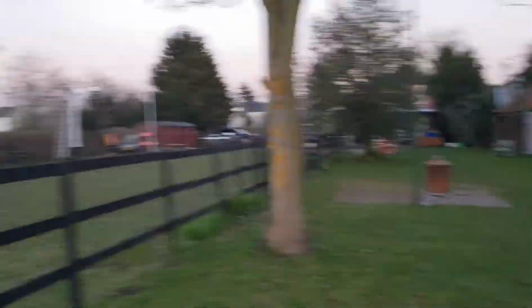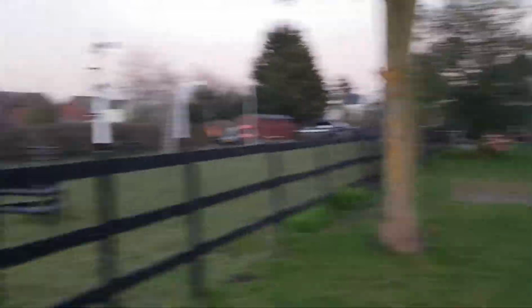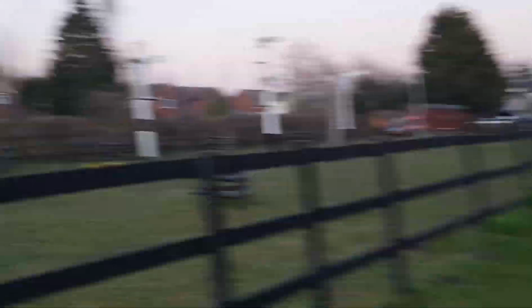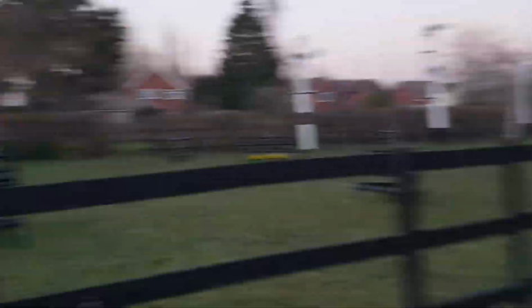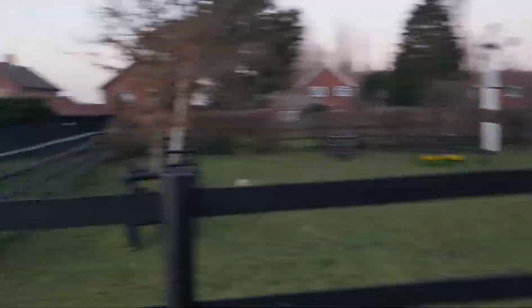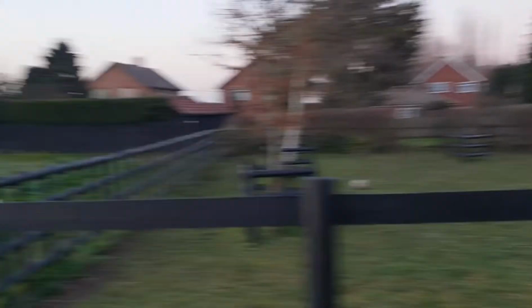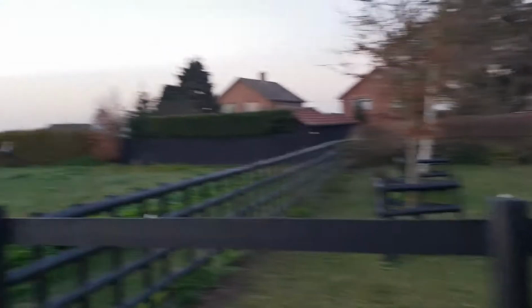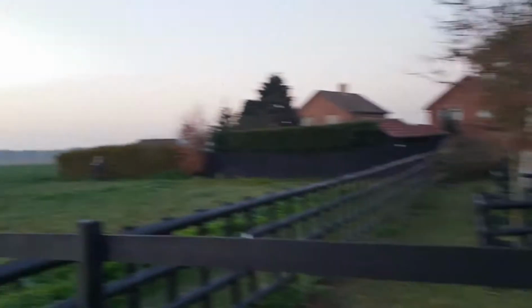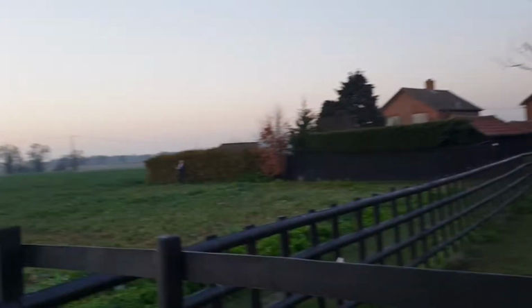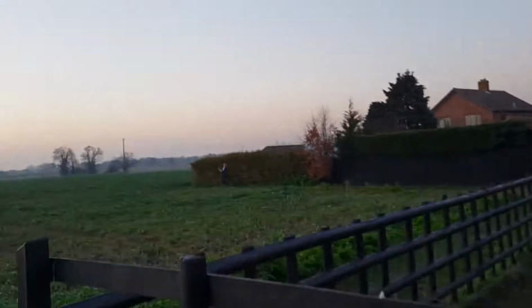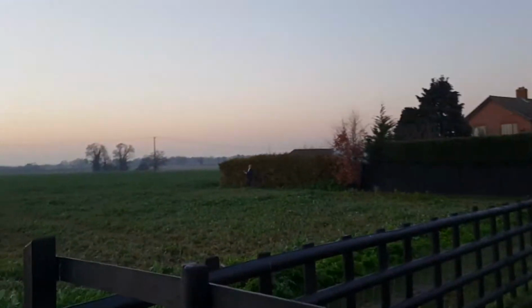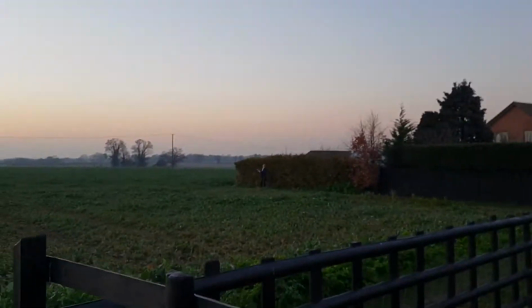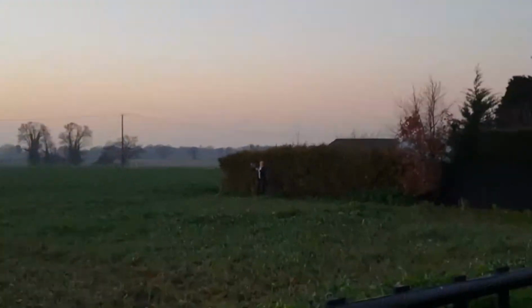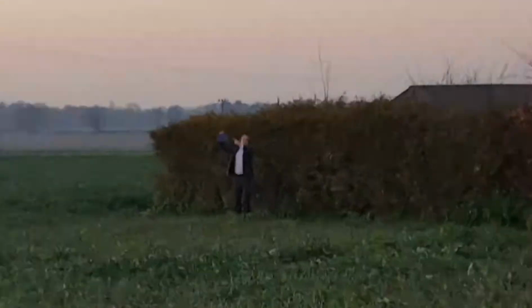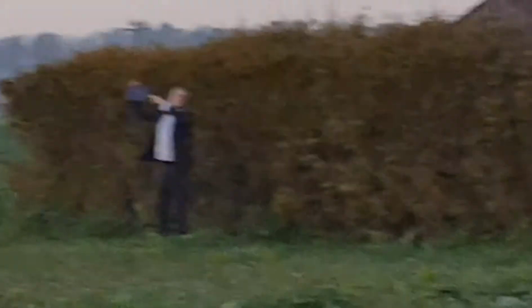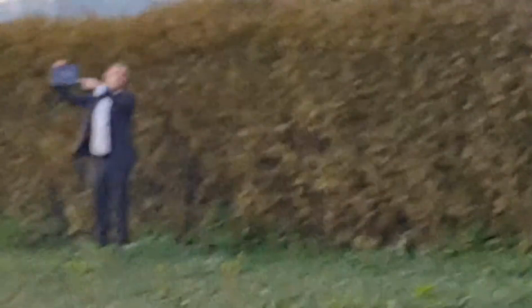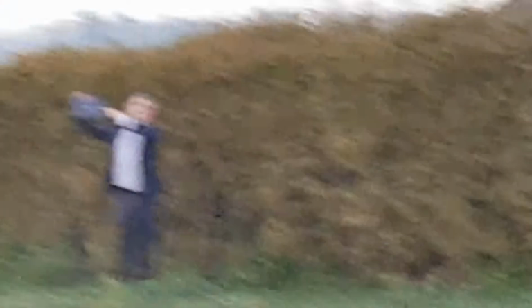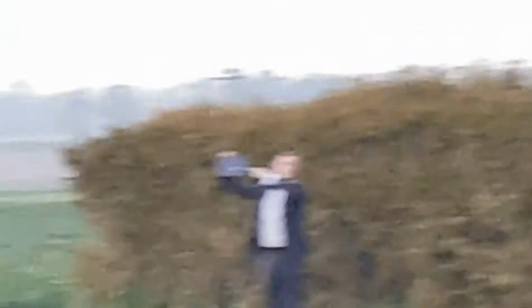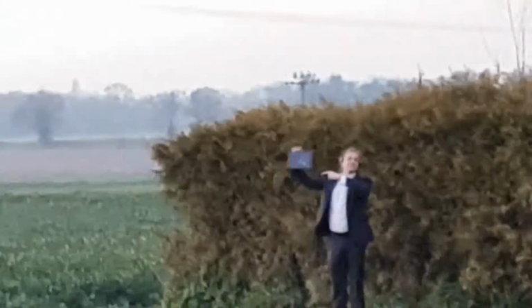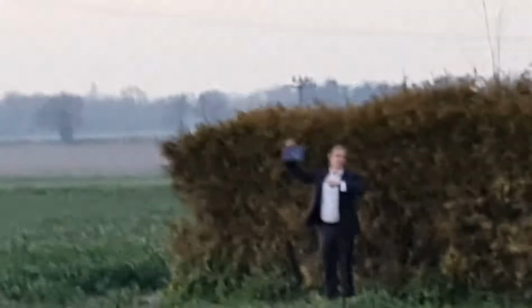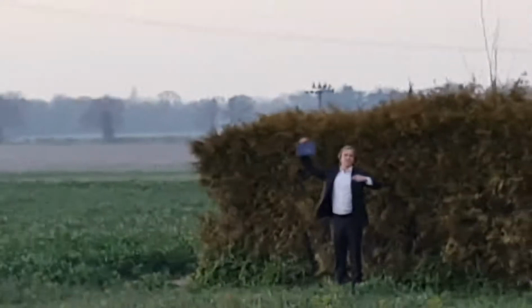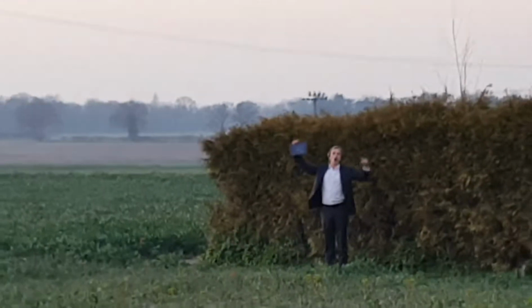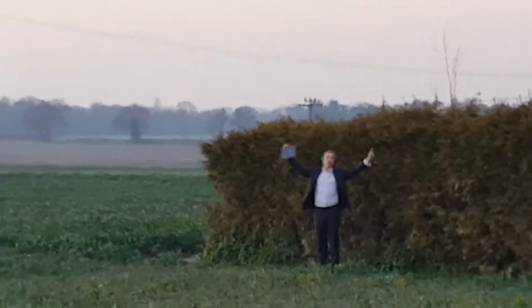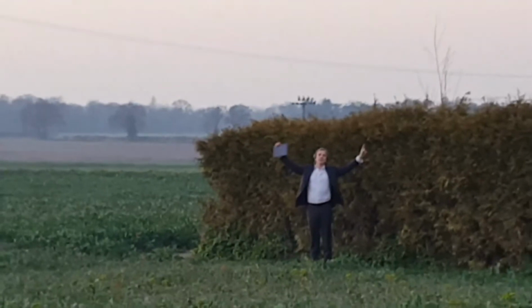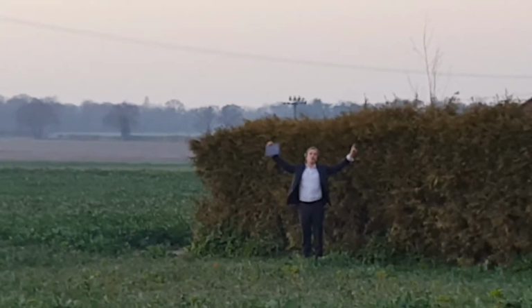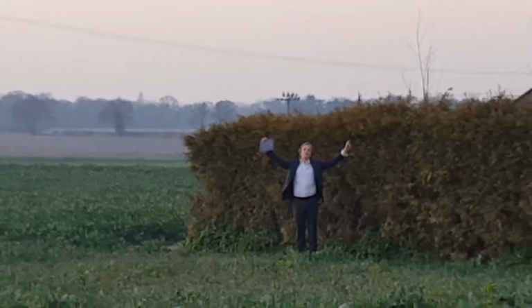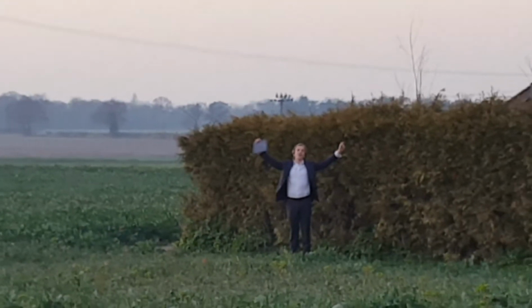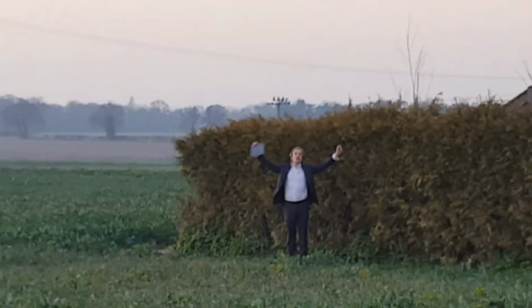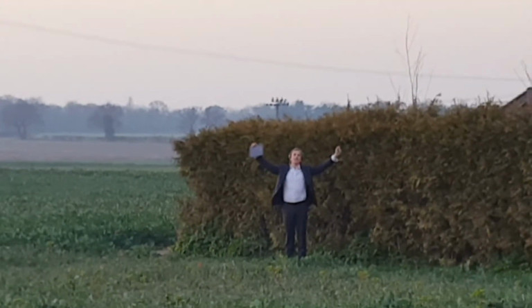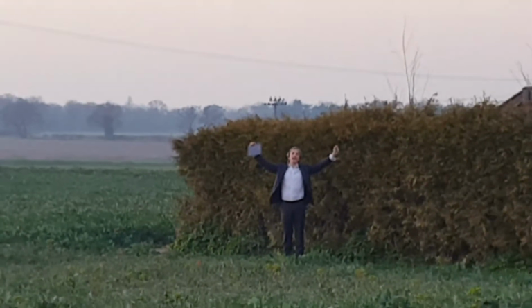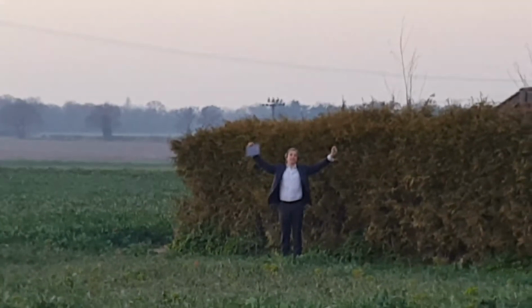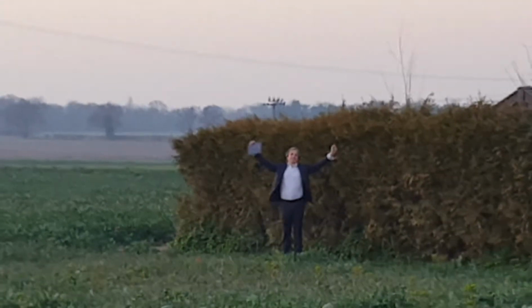Where did he go? Still no buffering! Only at Wi-Fi UK.